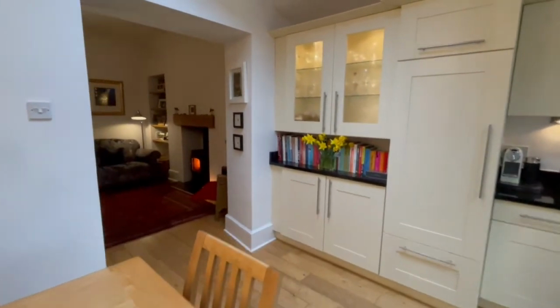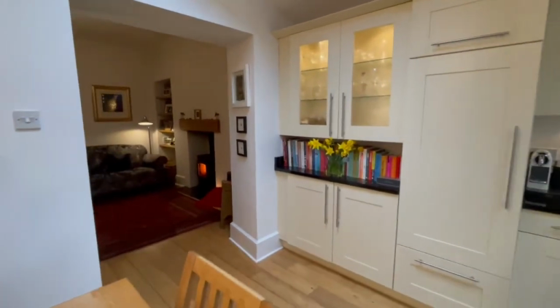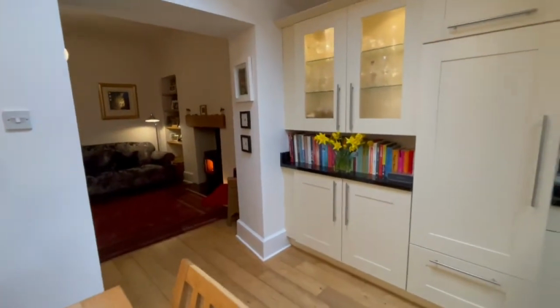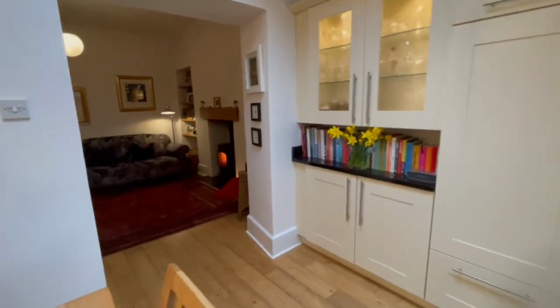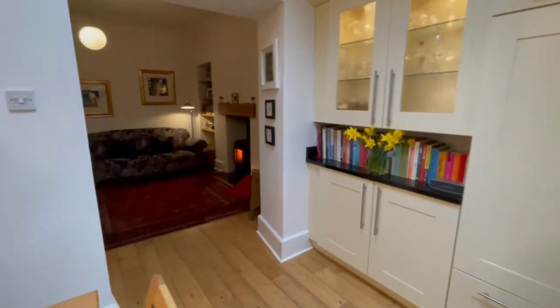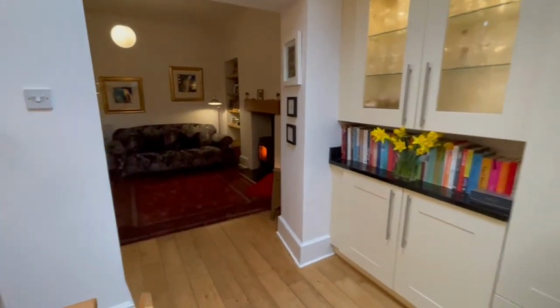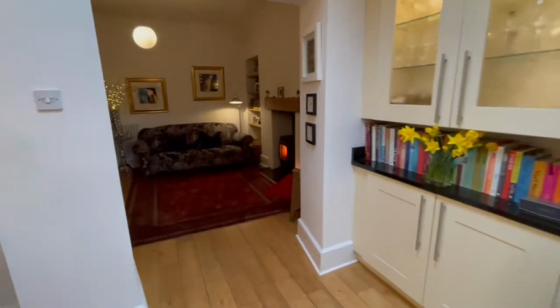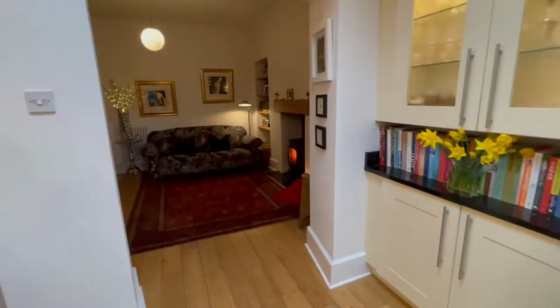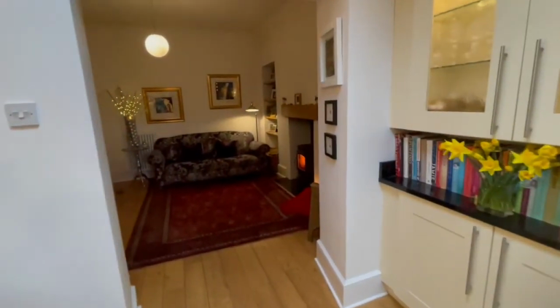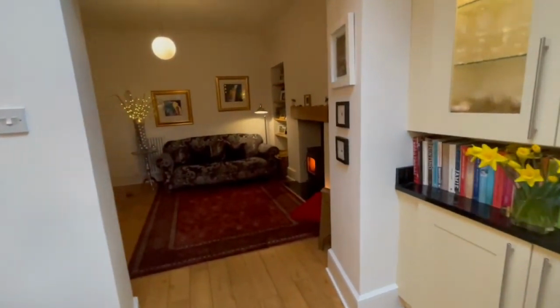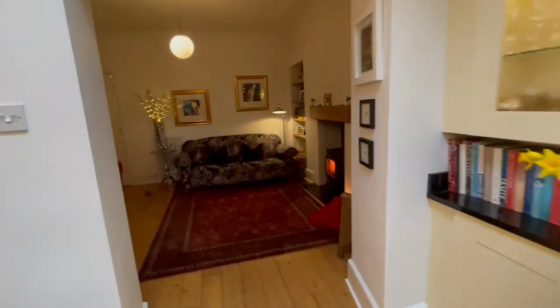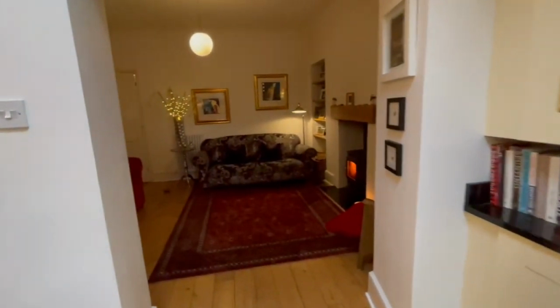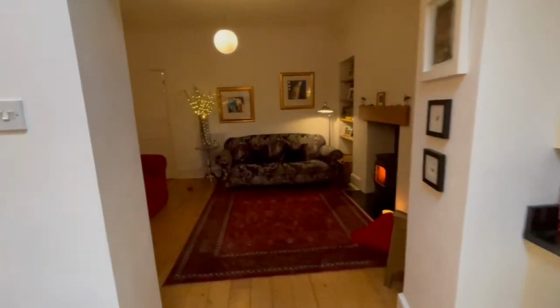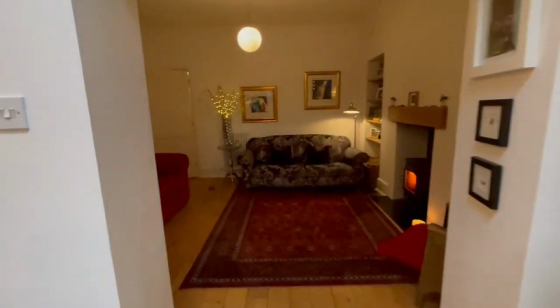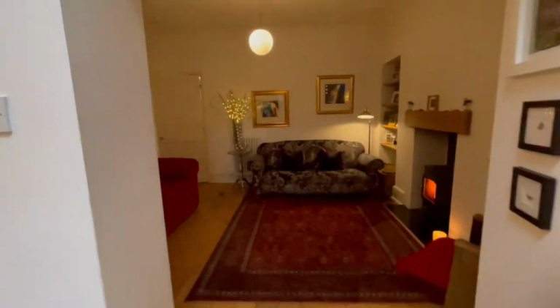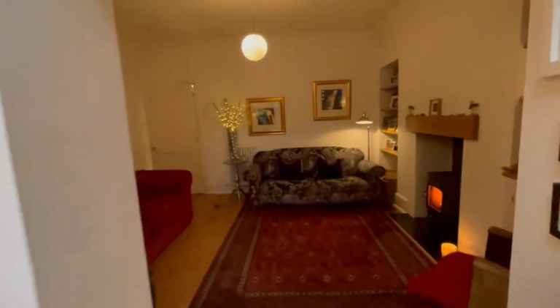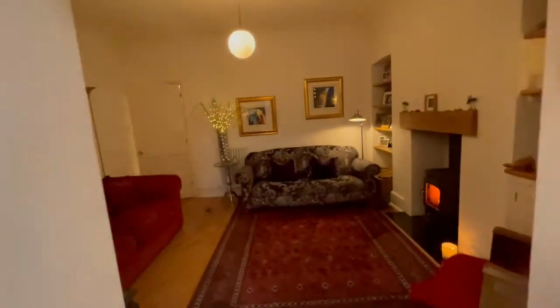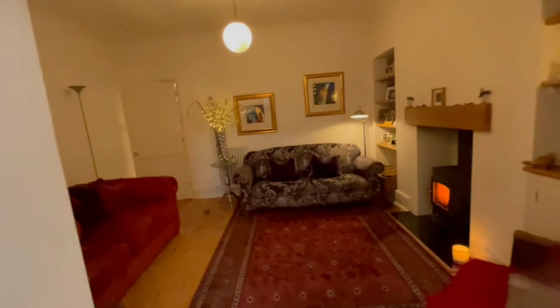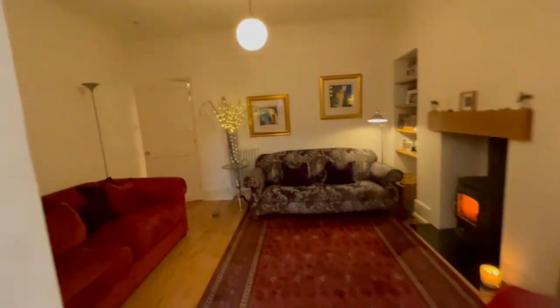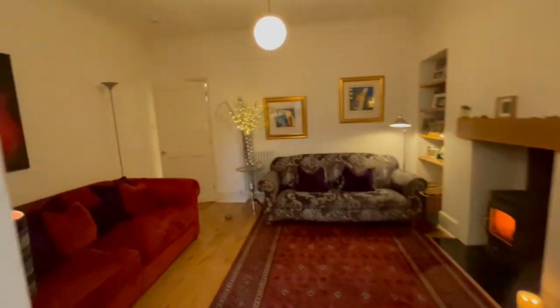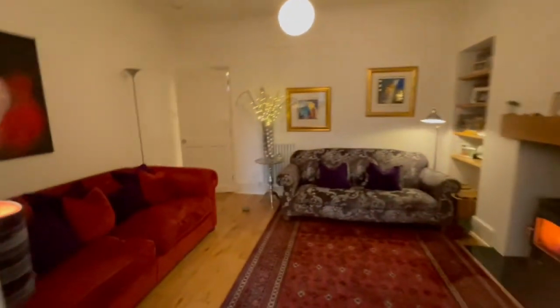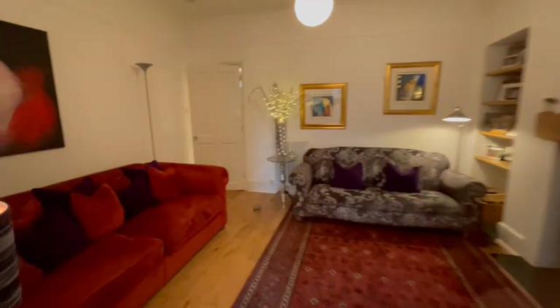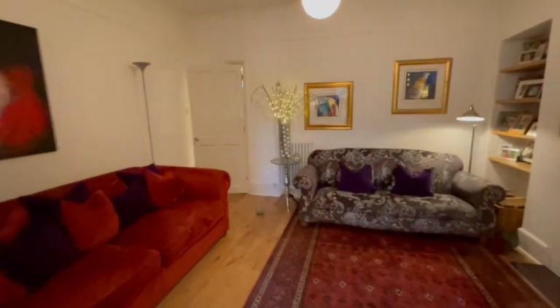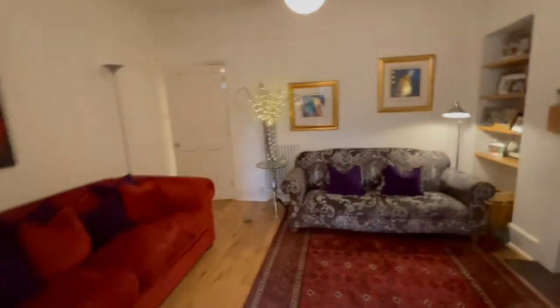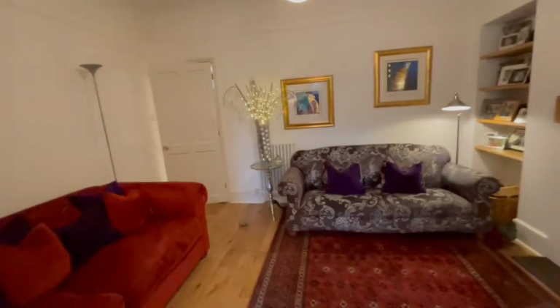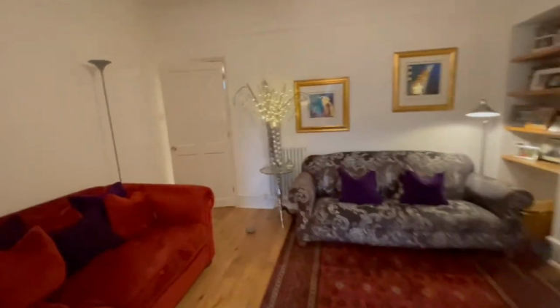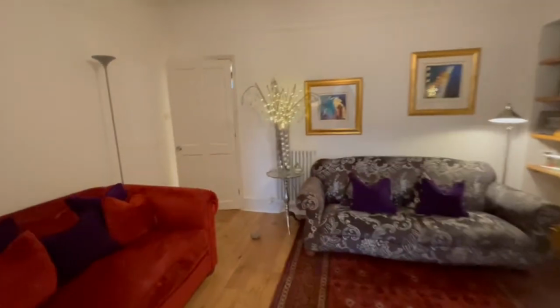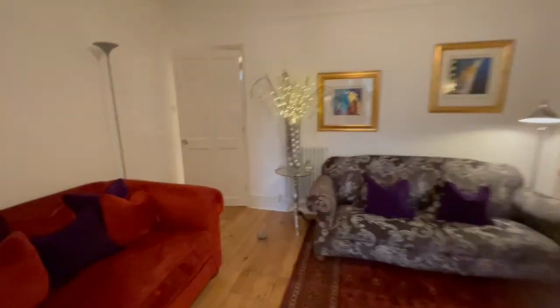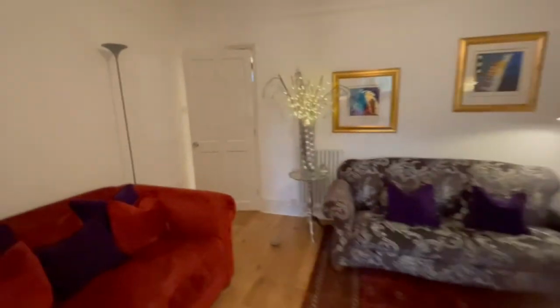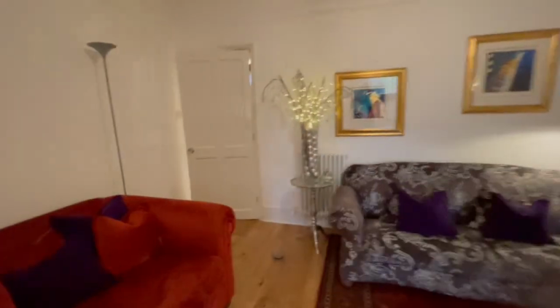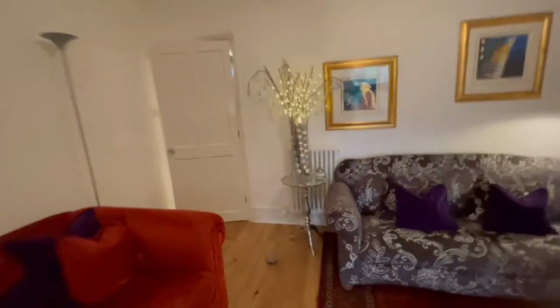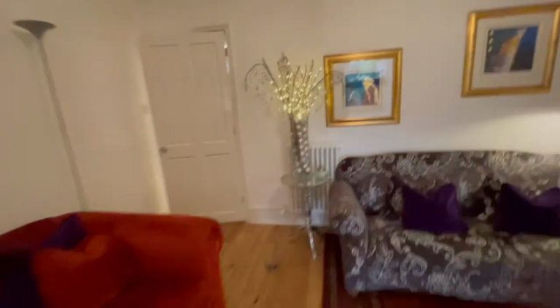This property is set over four floors. We've seen the cellar and this is the ground floor – I'm just going to take you up onto the first floor now.